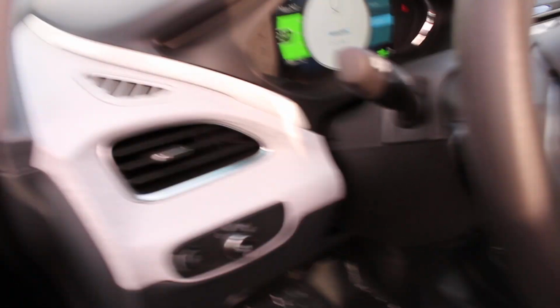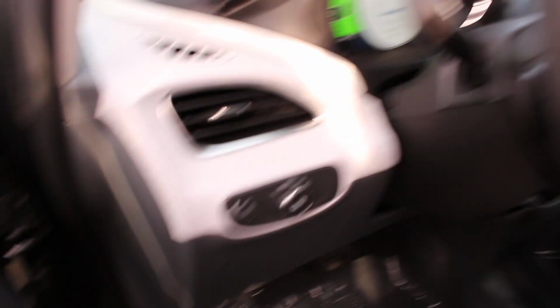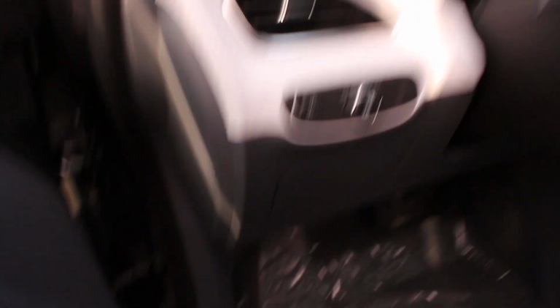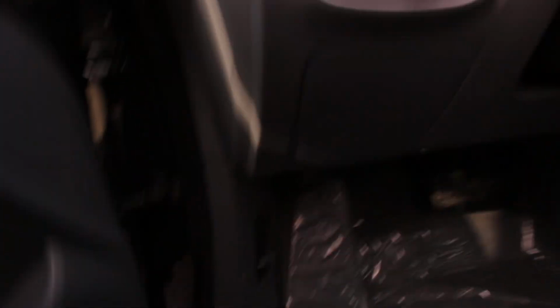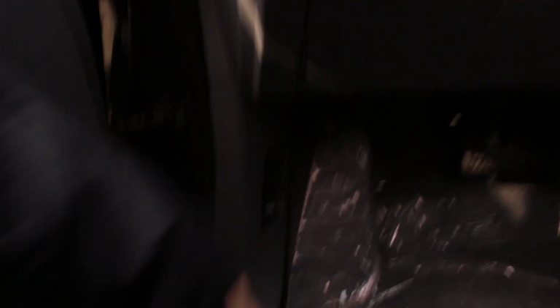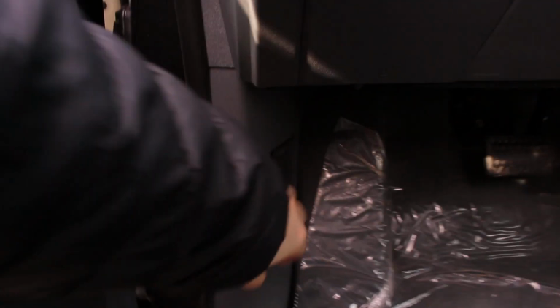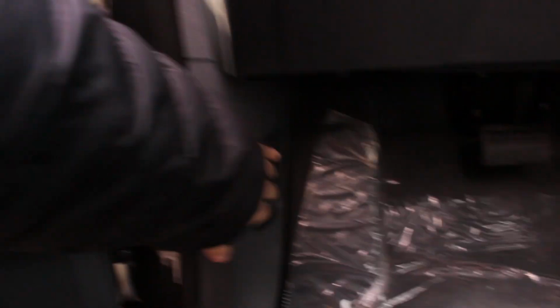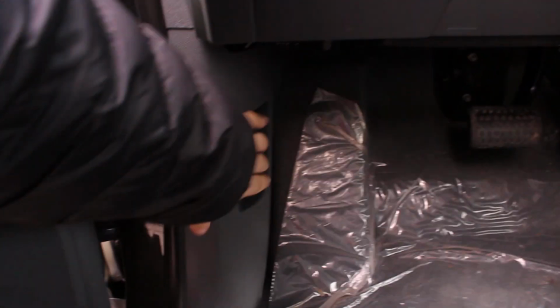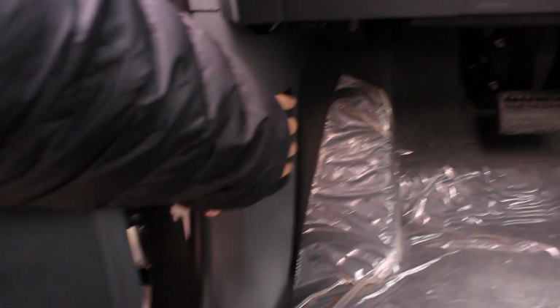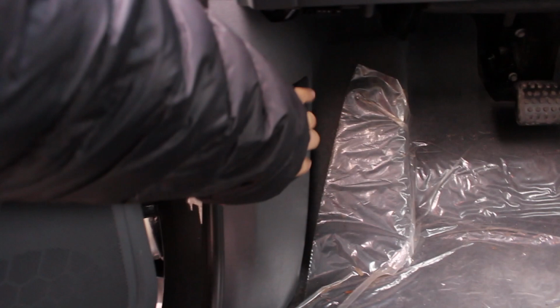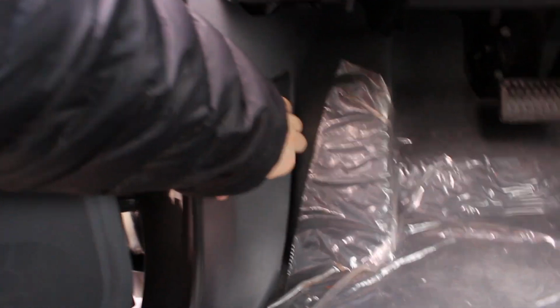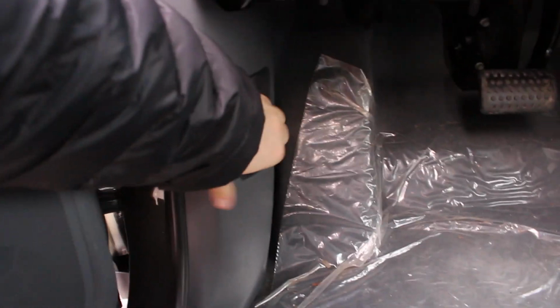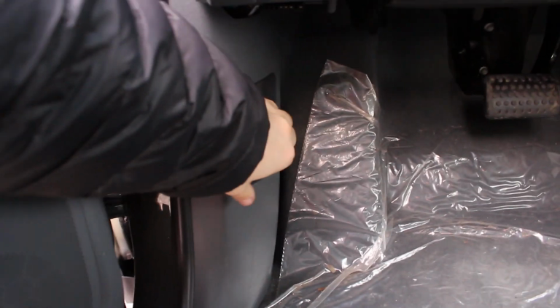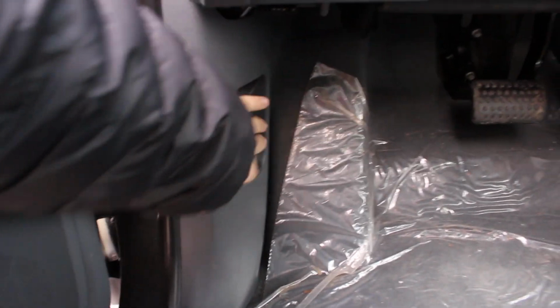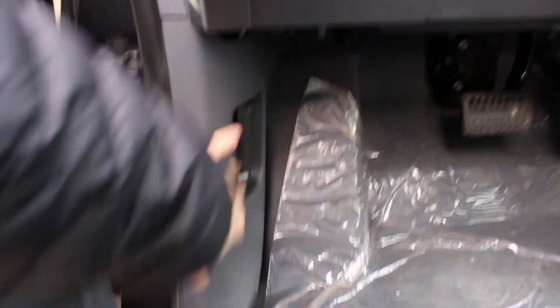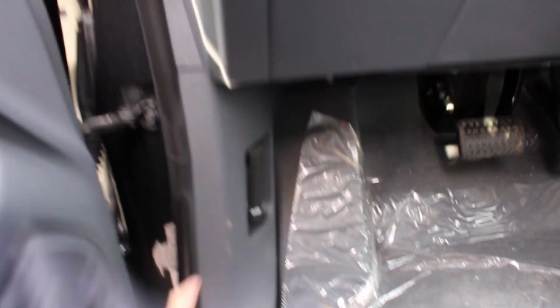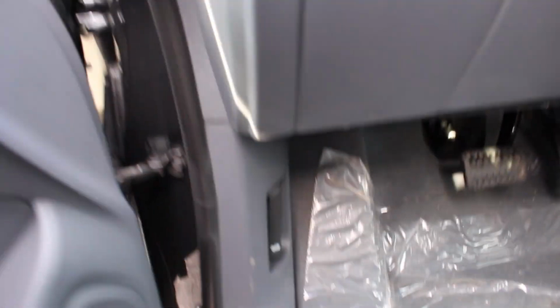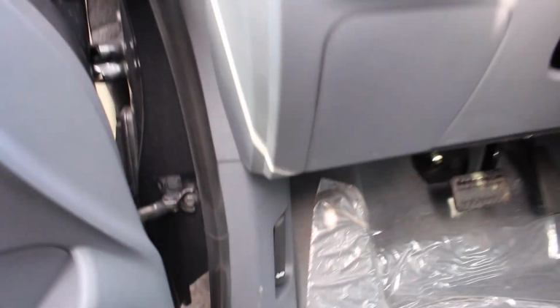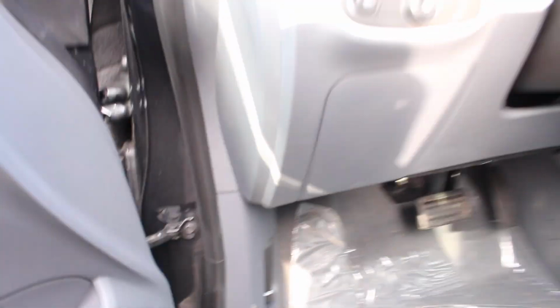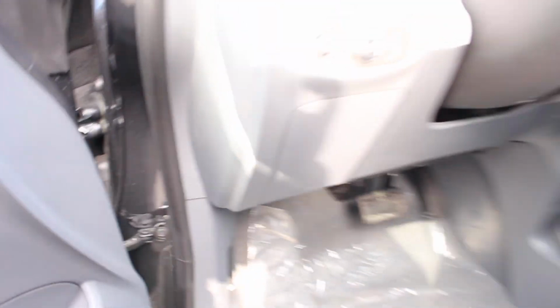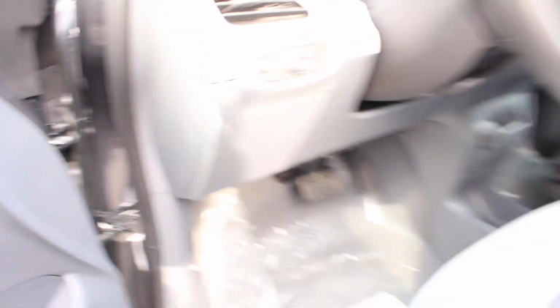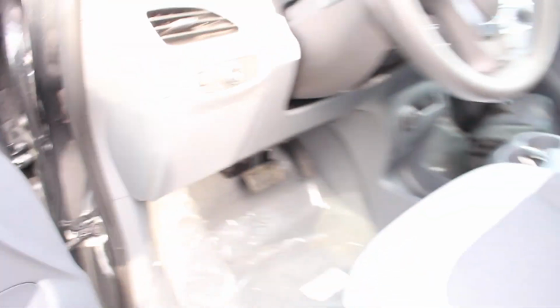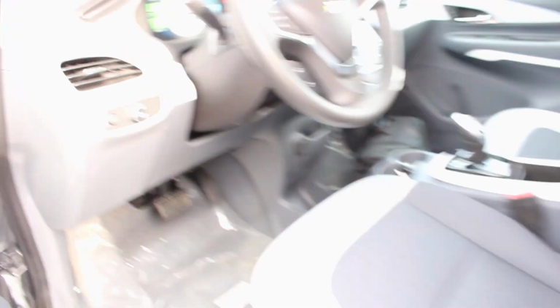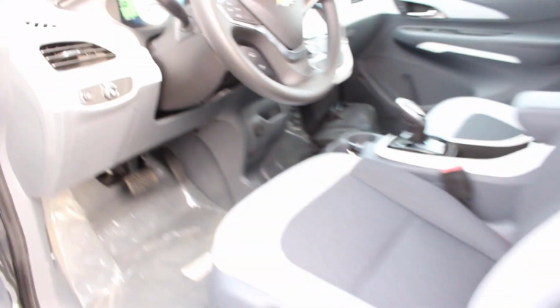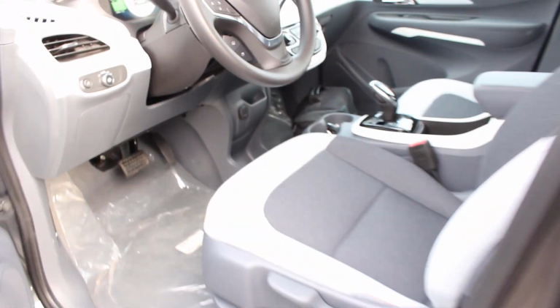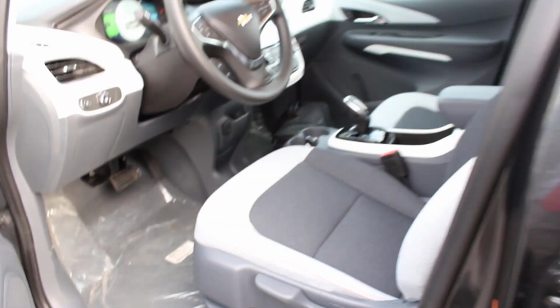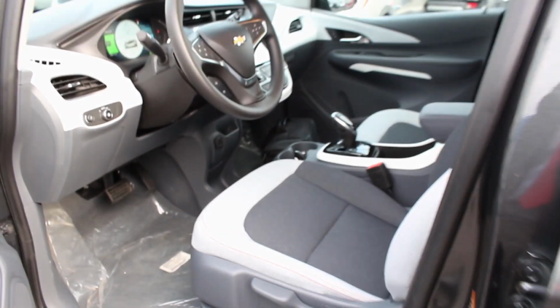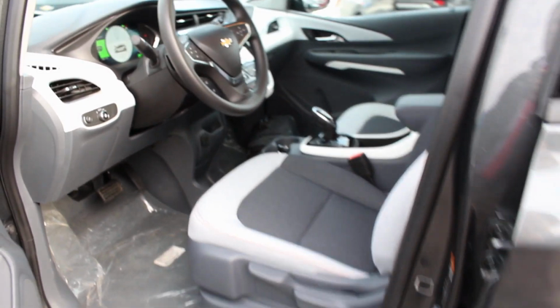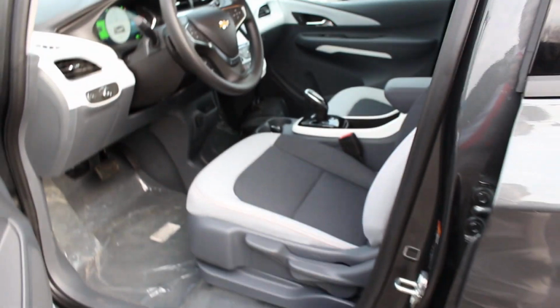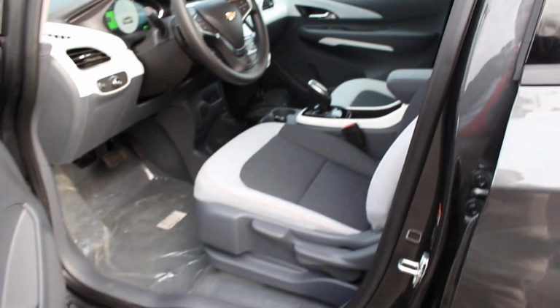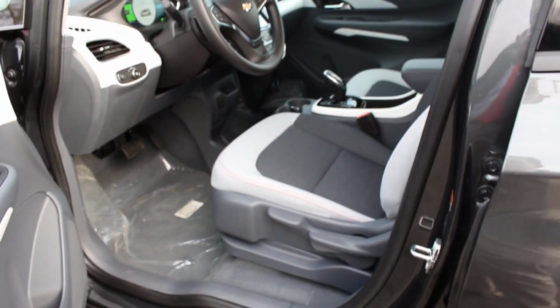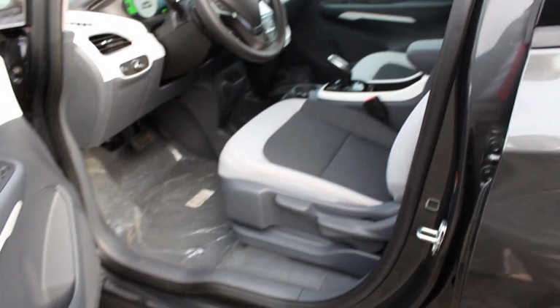We'll also go ahead and pop the hood. It is a manual driver's seat.